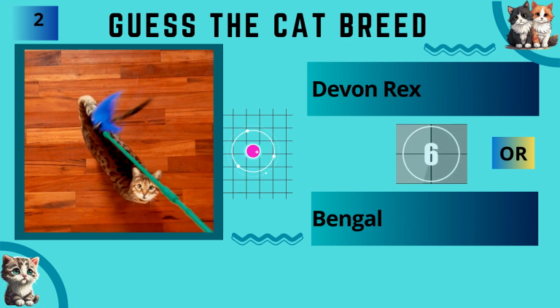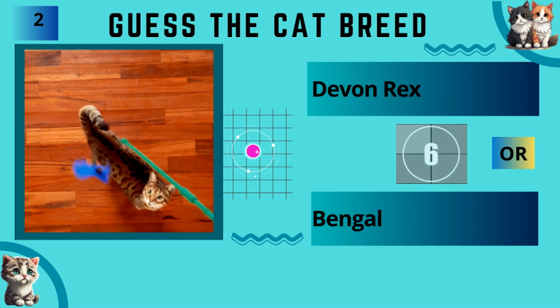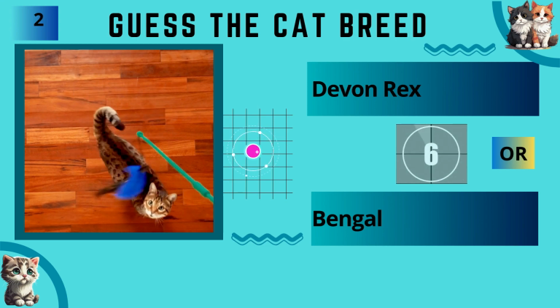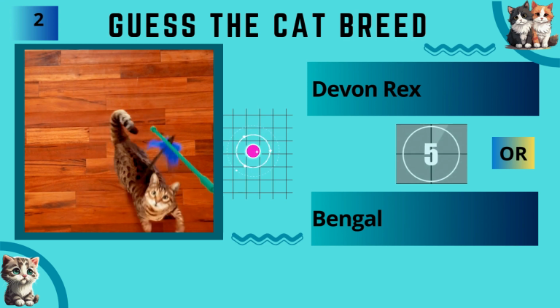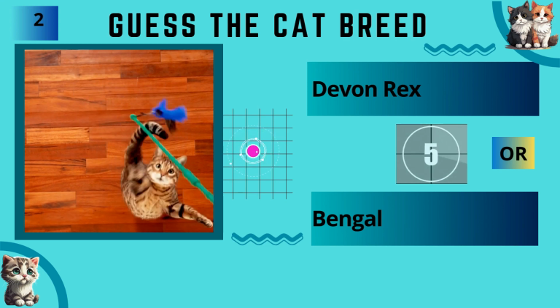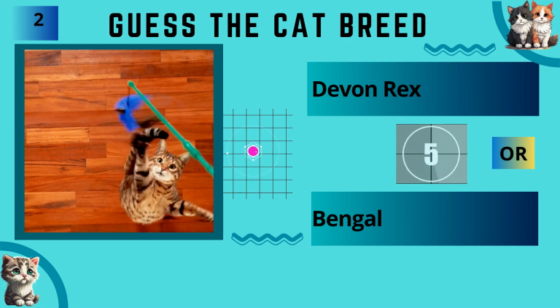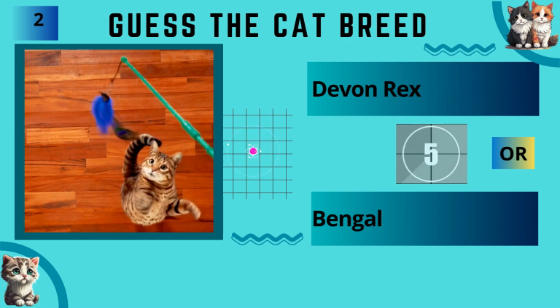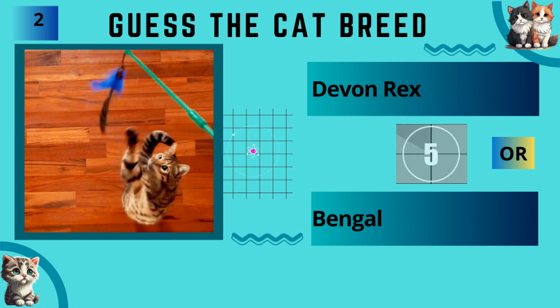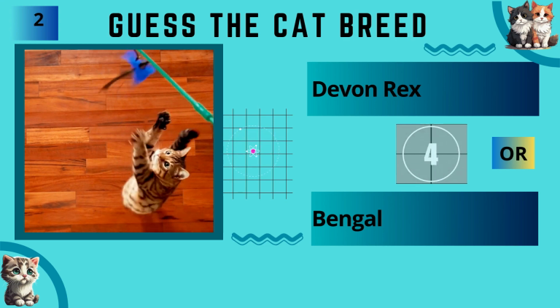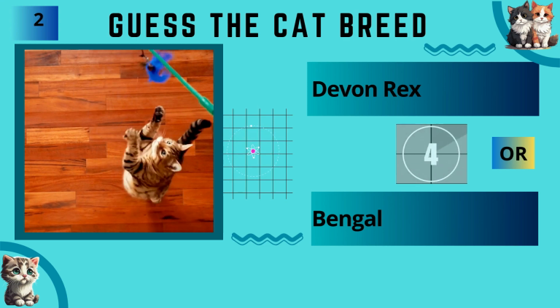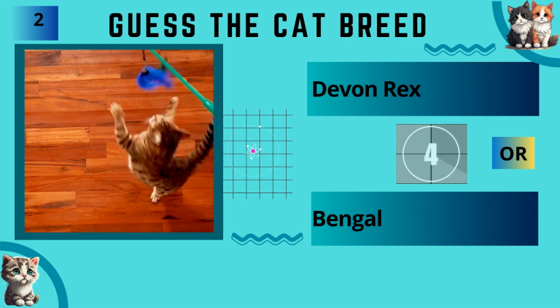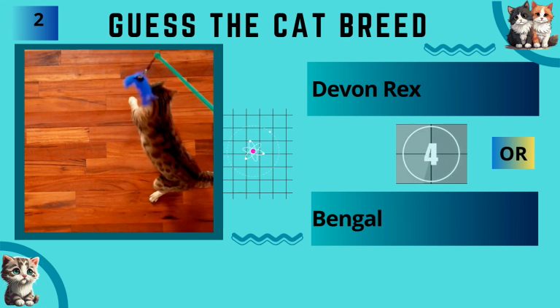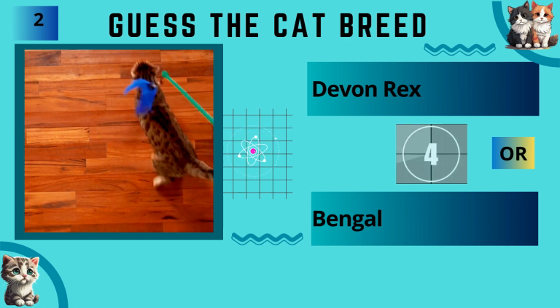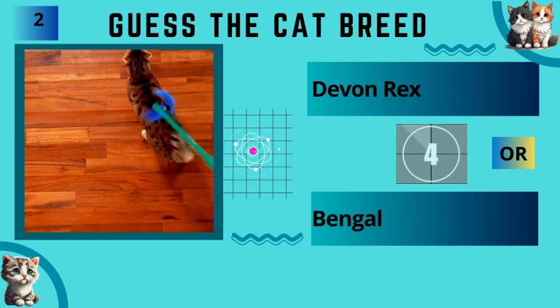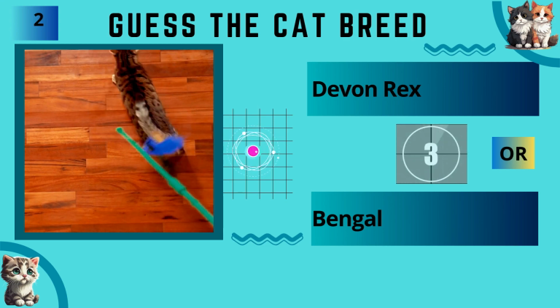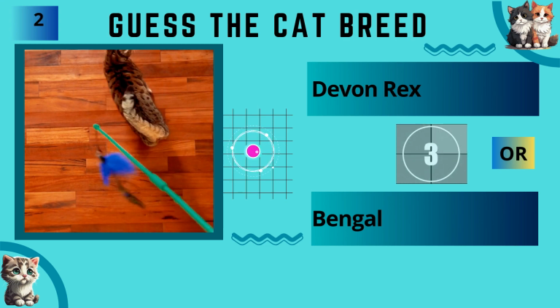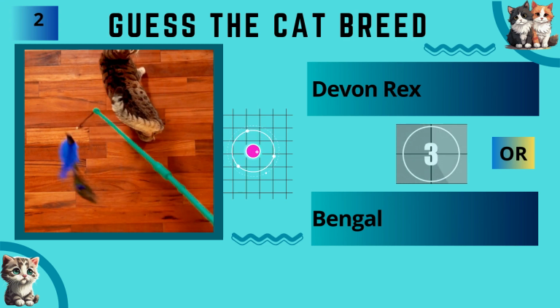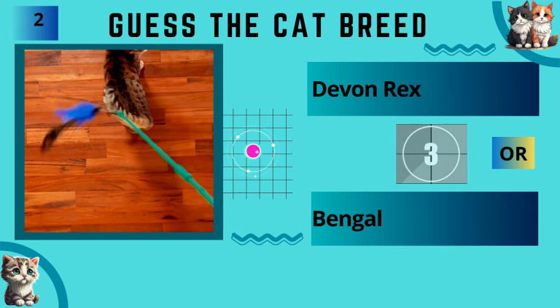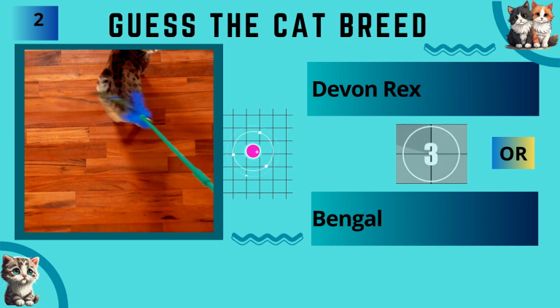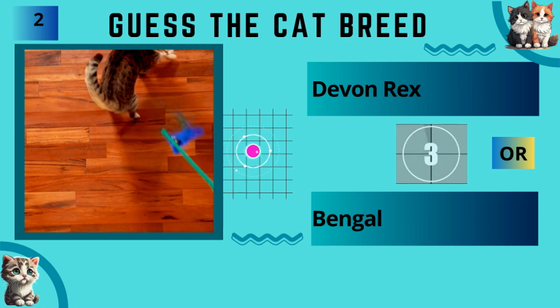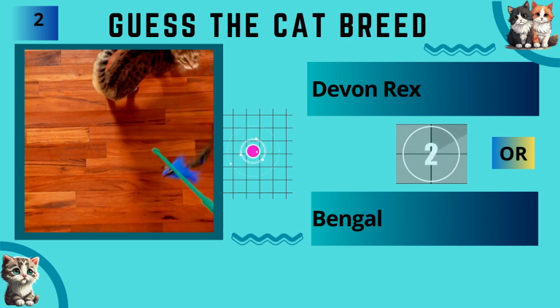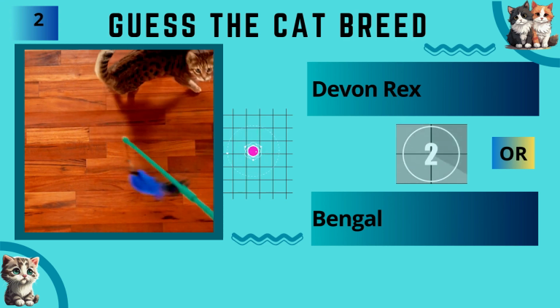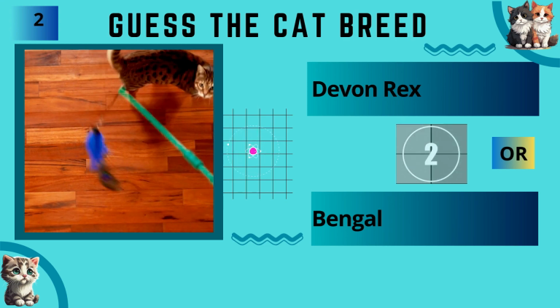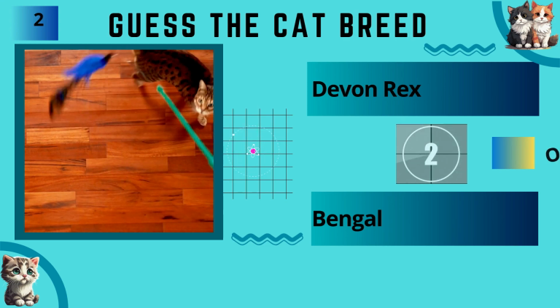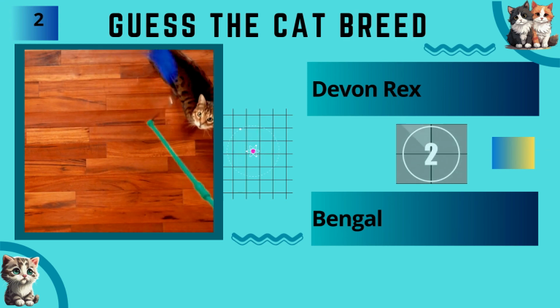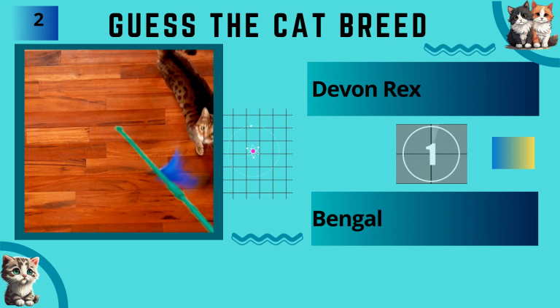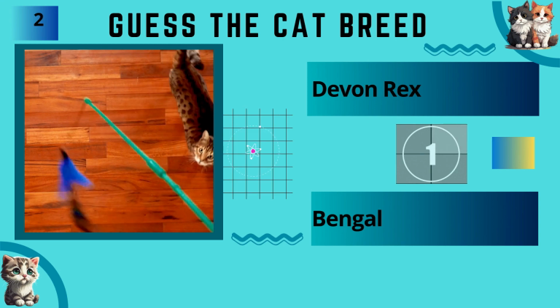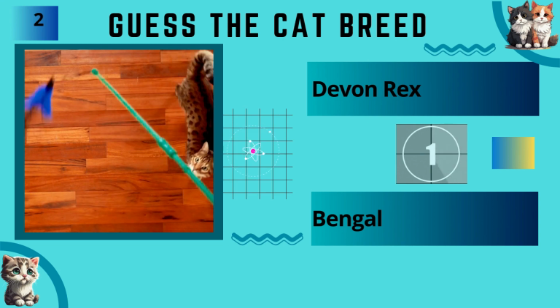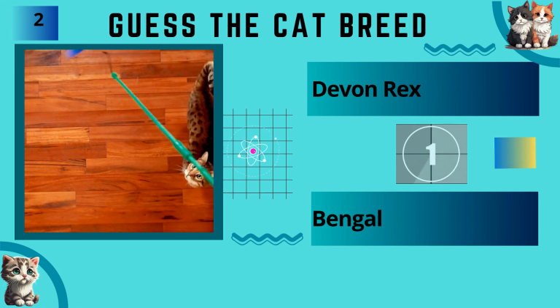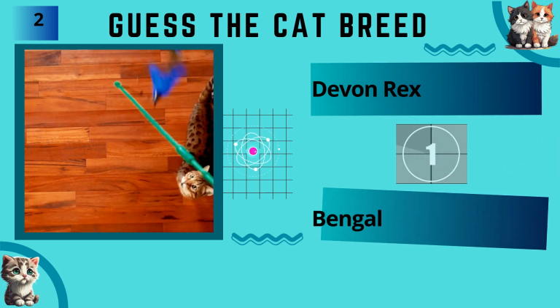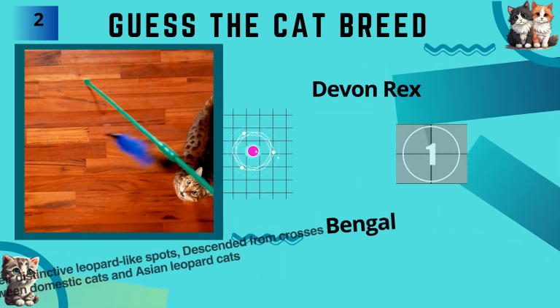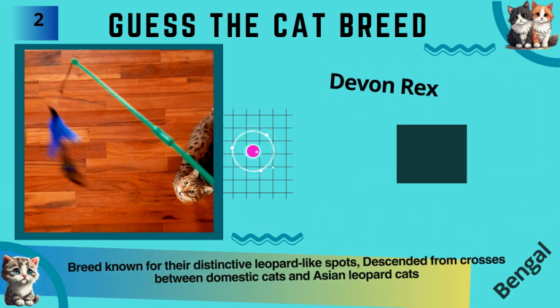Devon Rex or Bengal? The answer is Bengal.